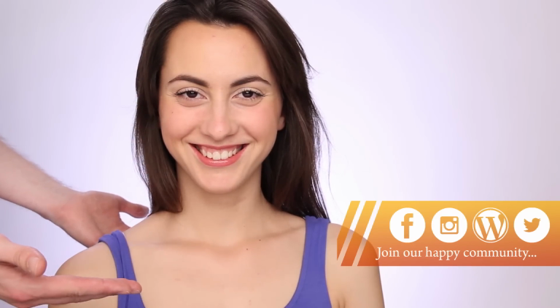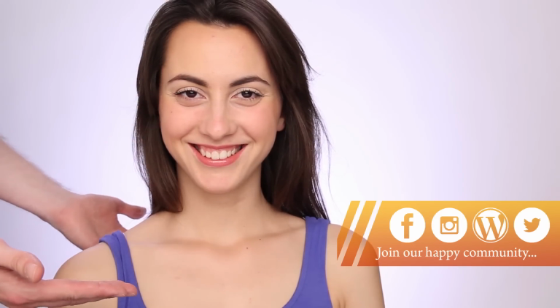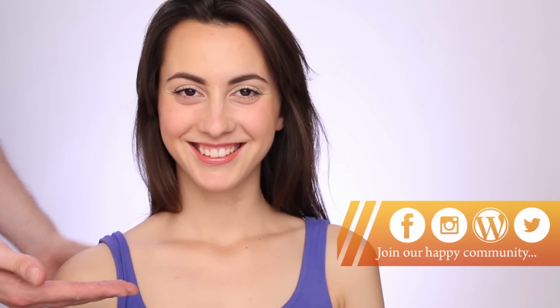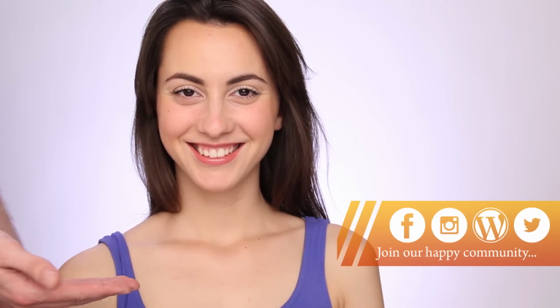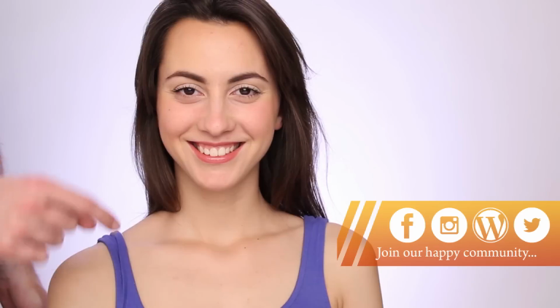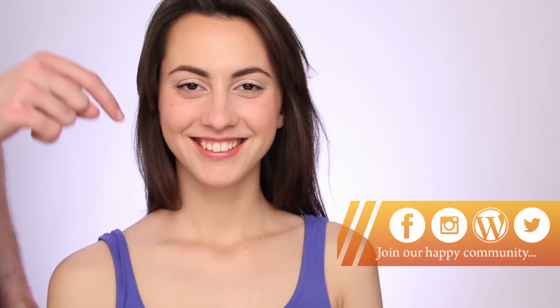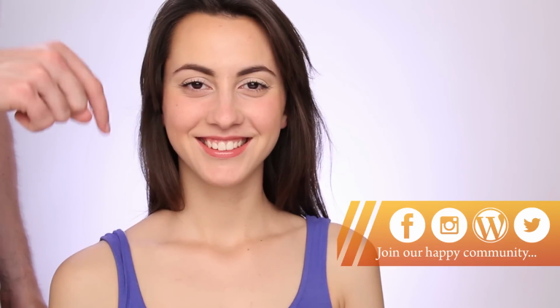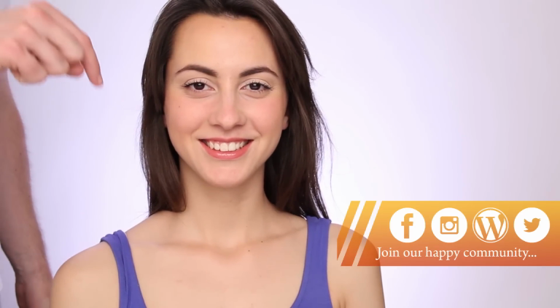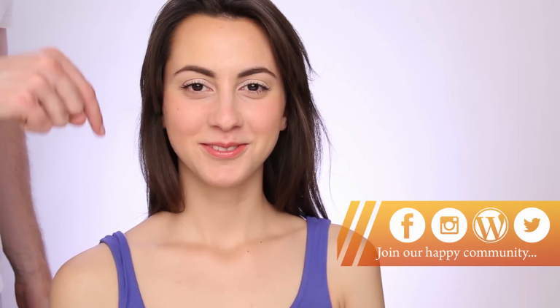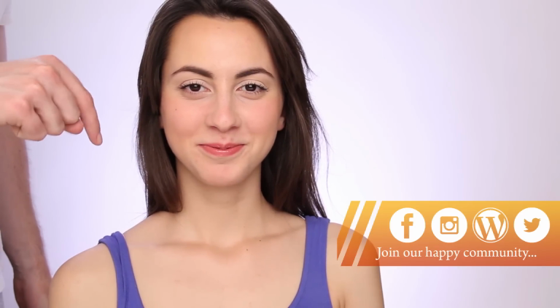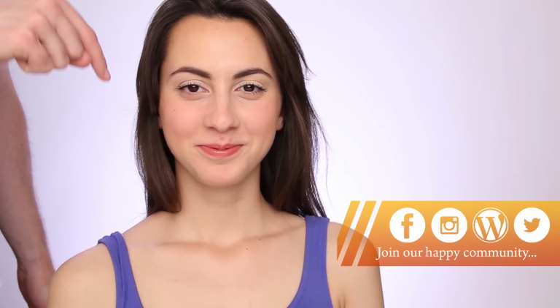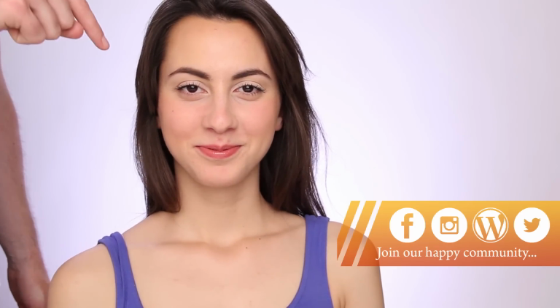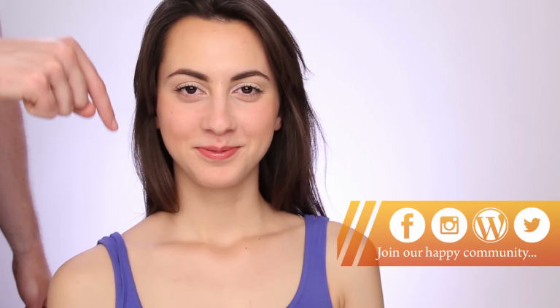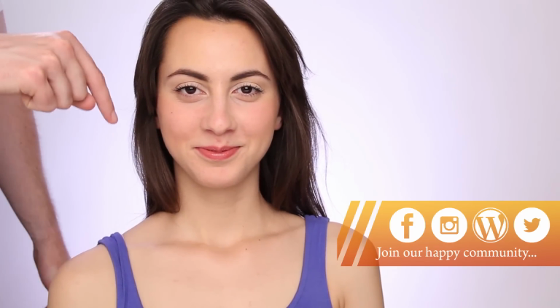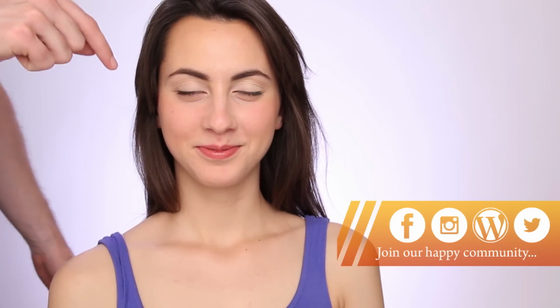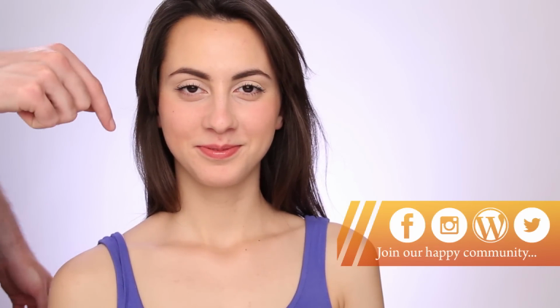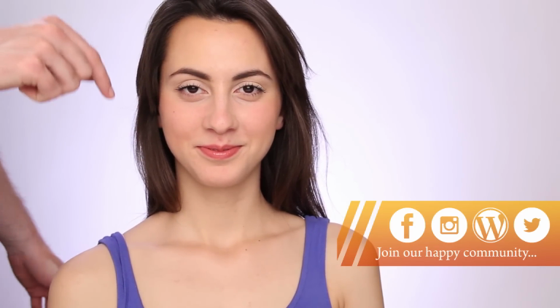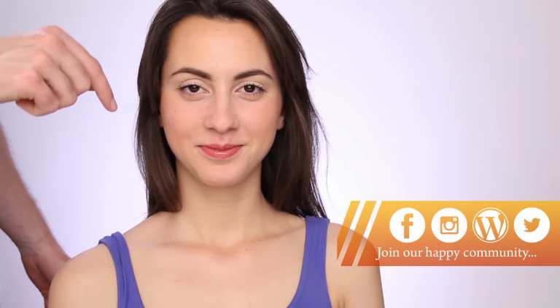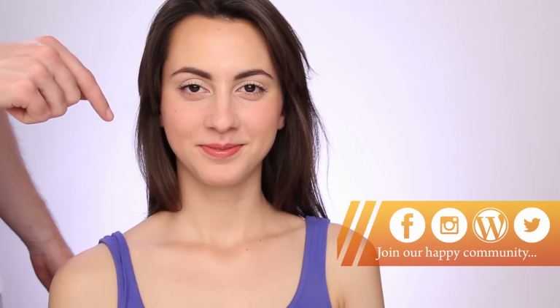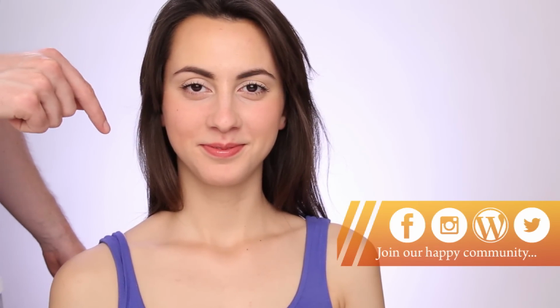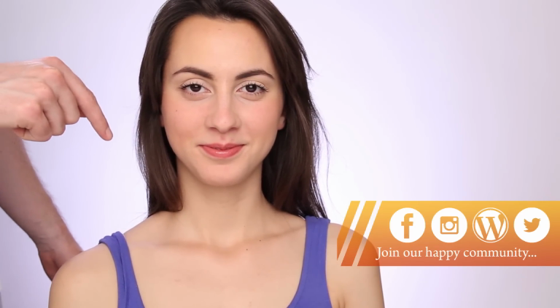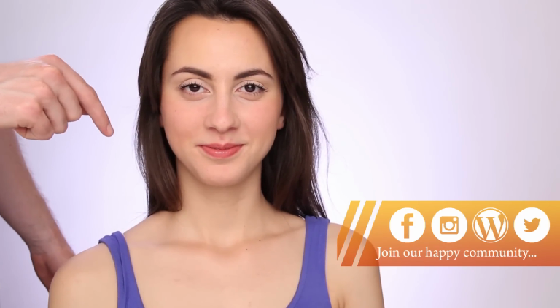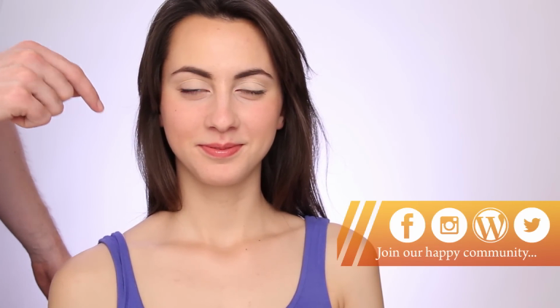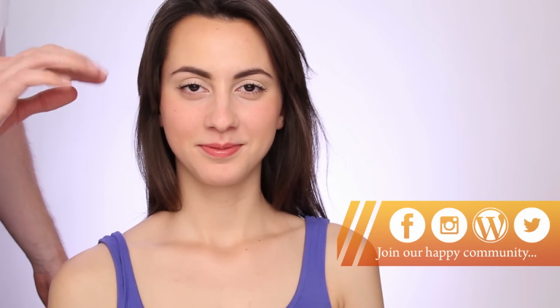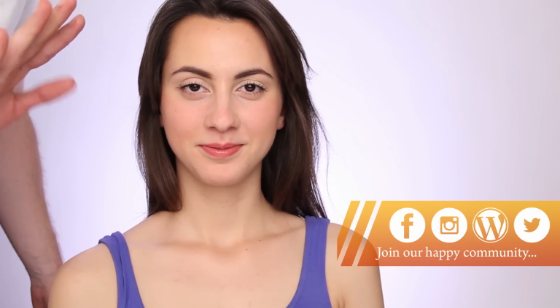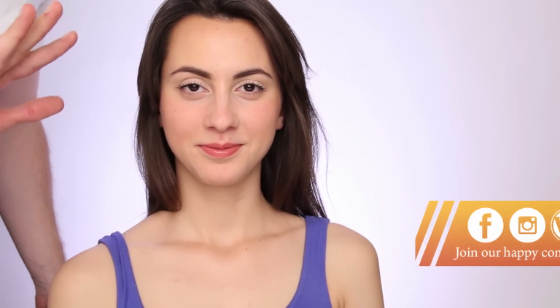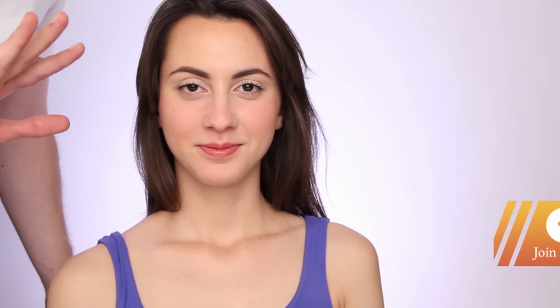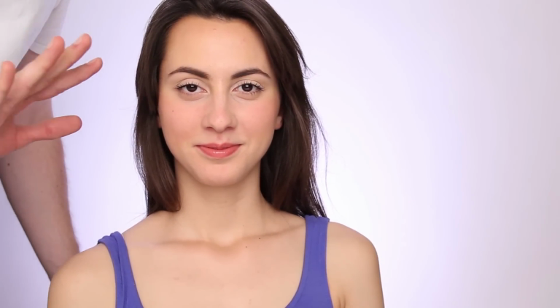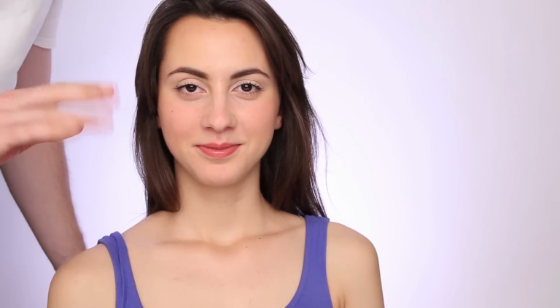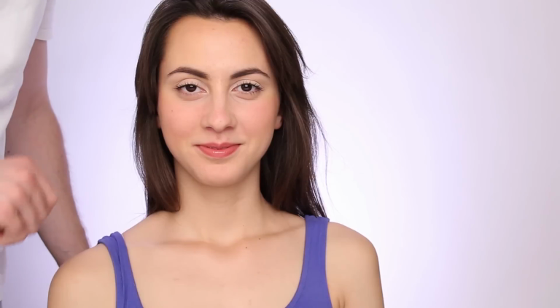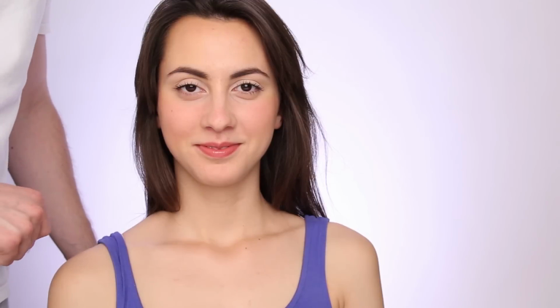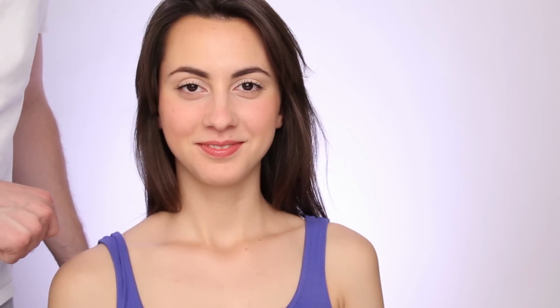We're done! Tell me what you think about this makeup in the comments below, and I'll see you soon. Ciao, ciao, ciao.